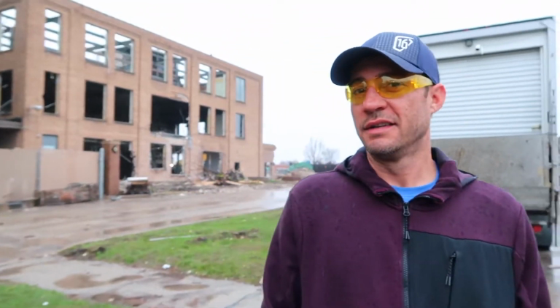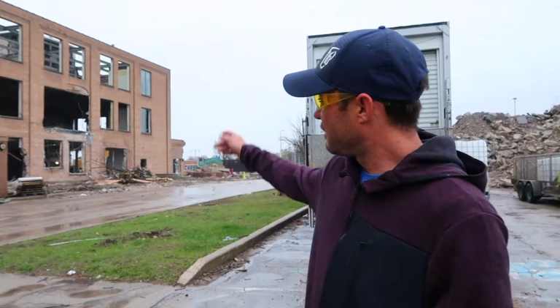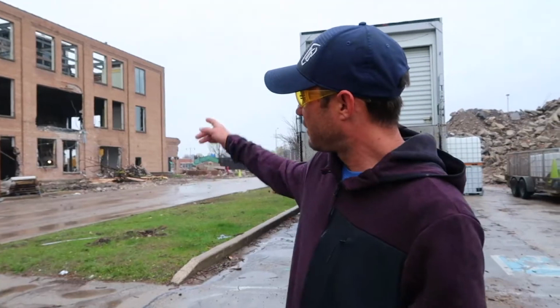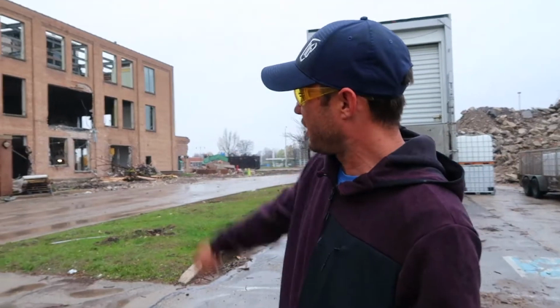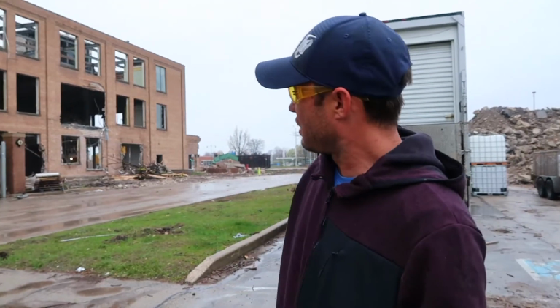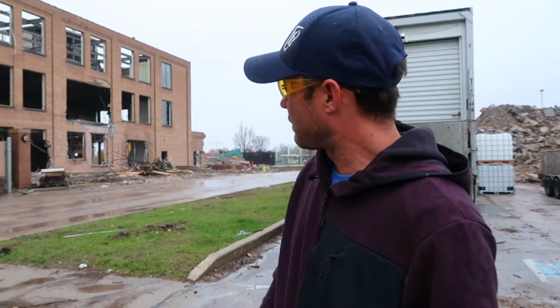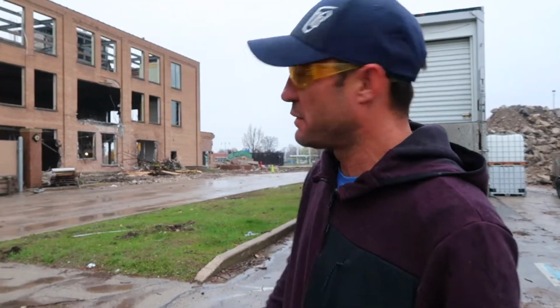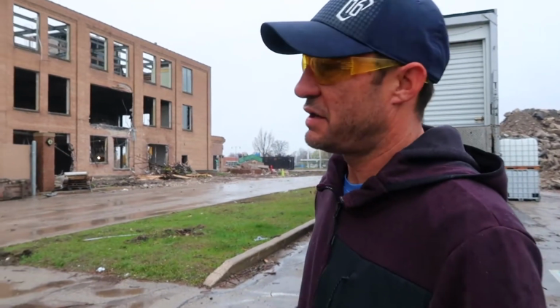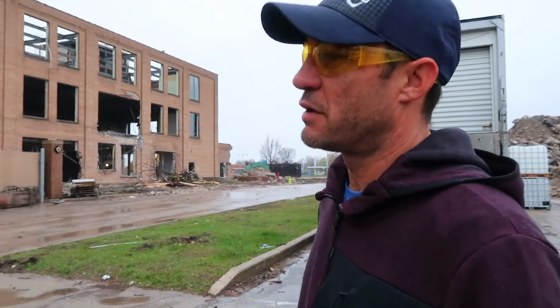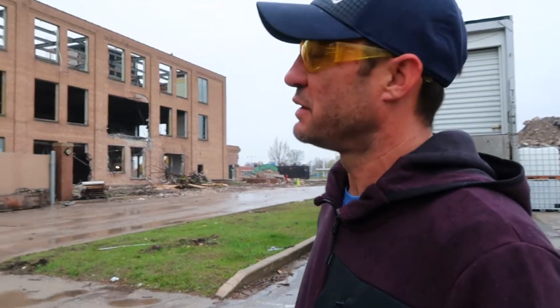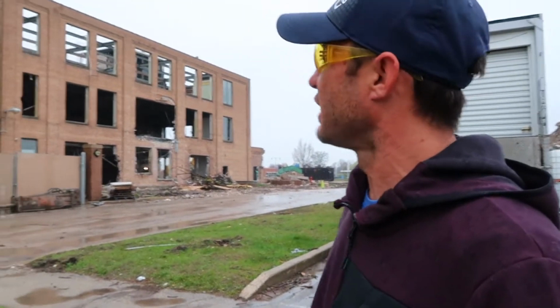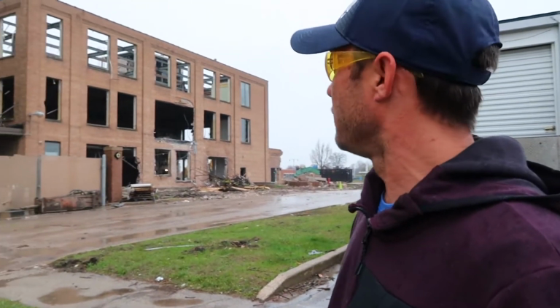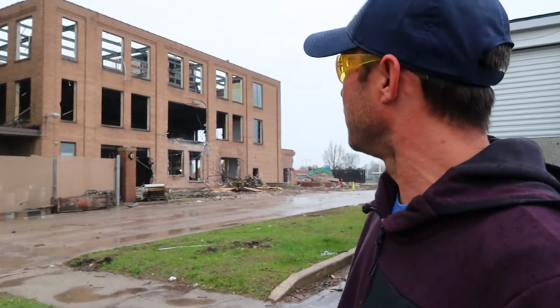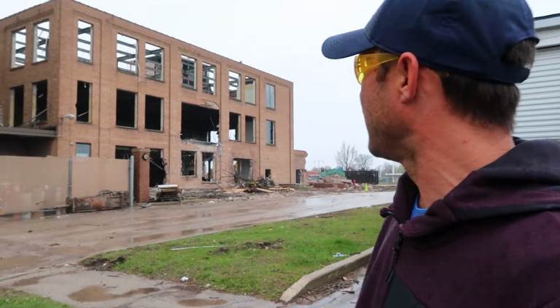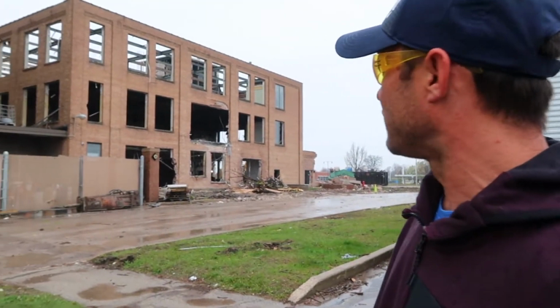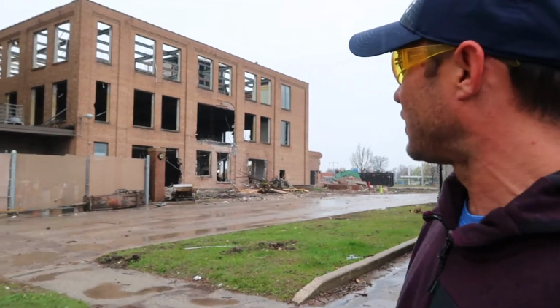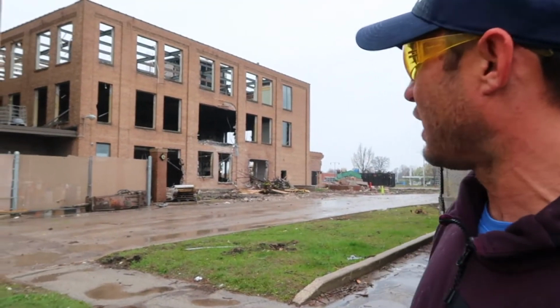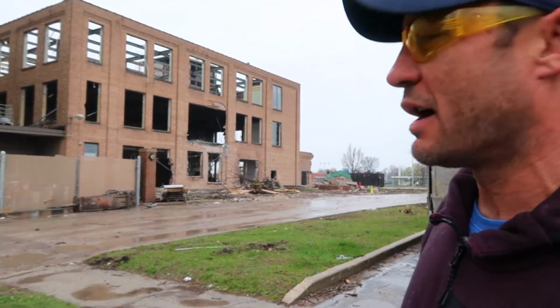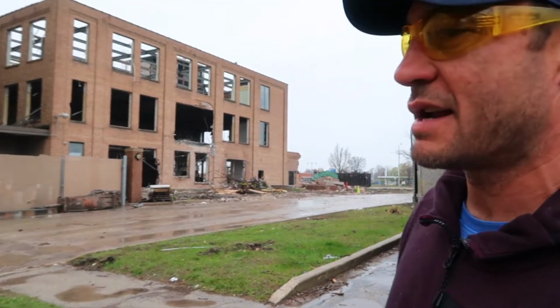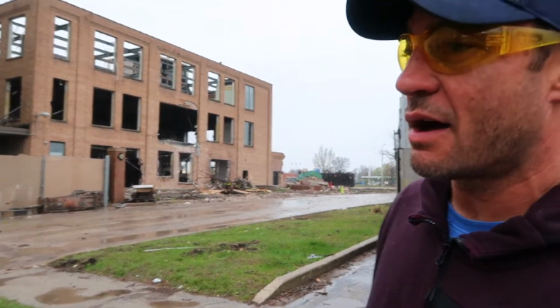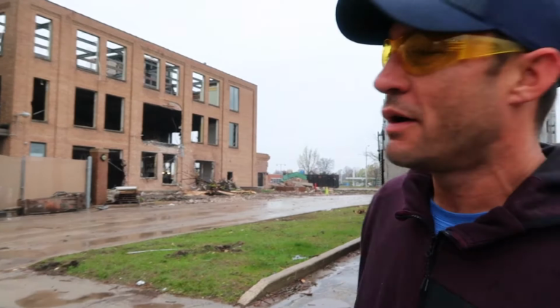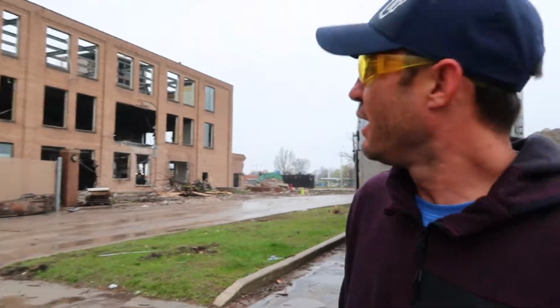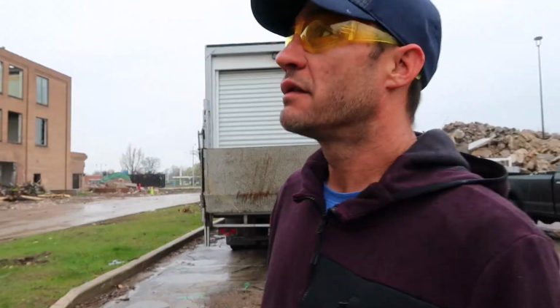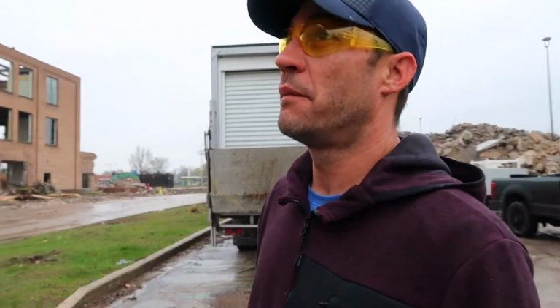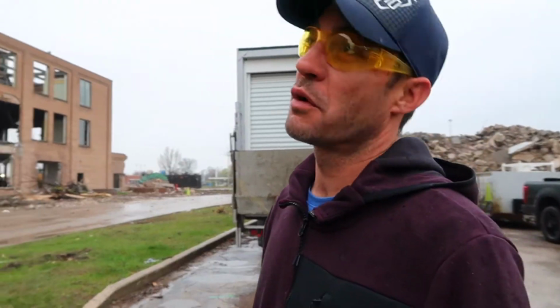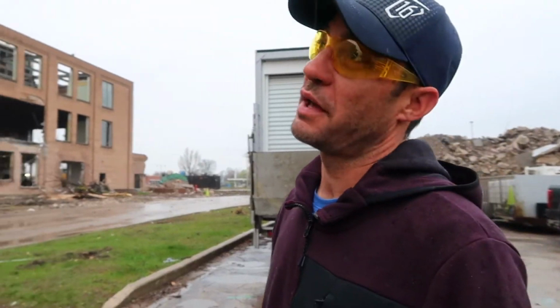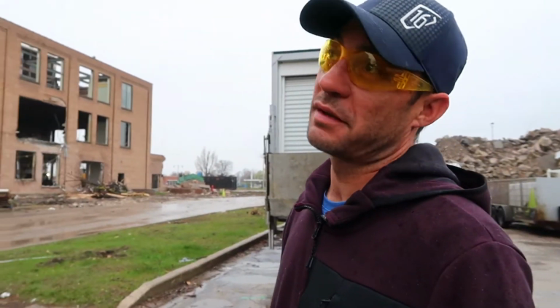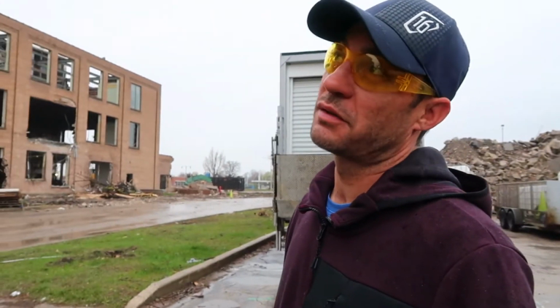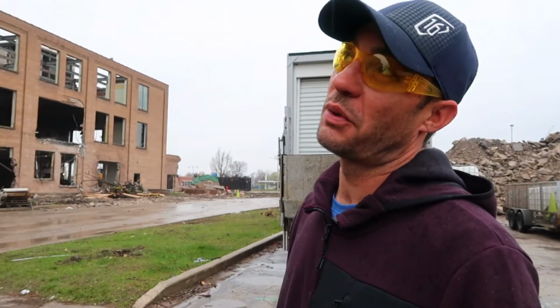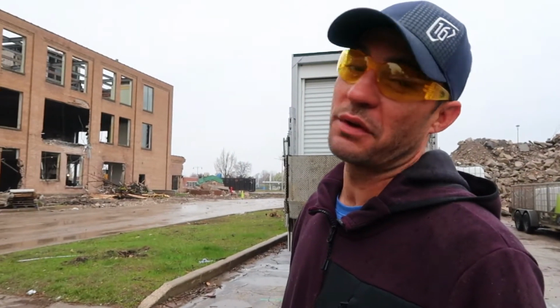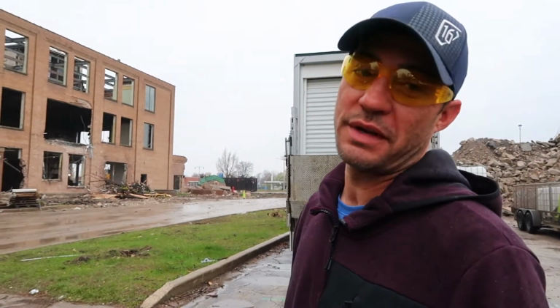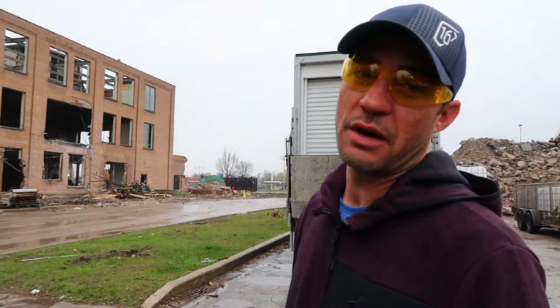We're just finishing up some of the demo inside the building as we speak right now. A couple more weeks and this whole thing will be down.